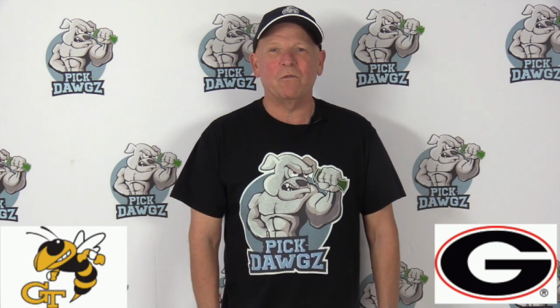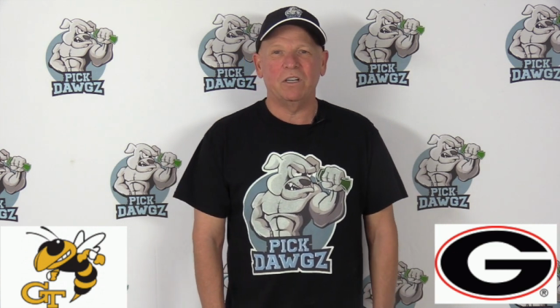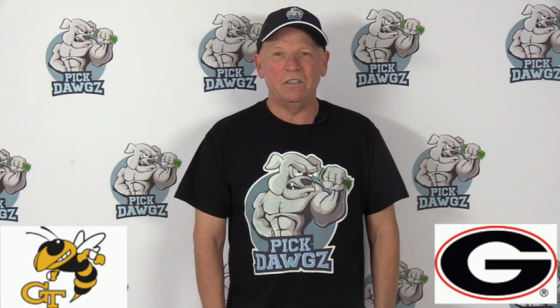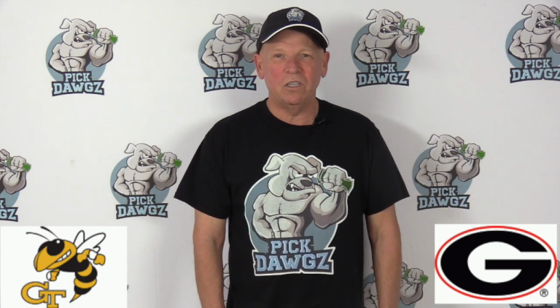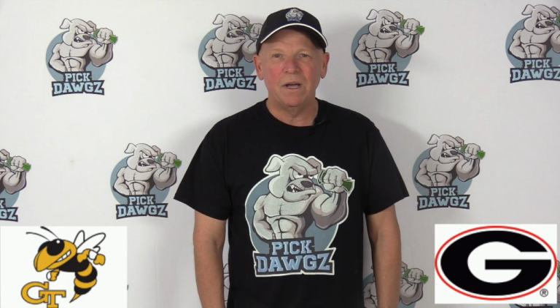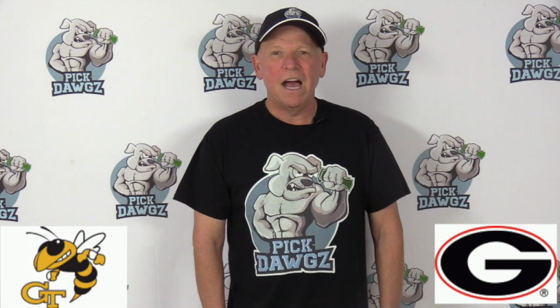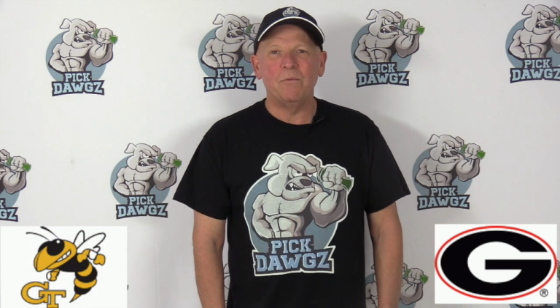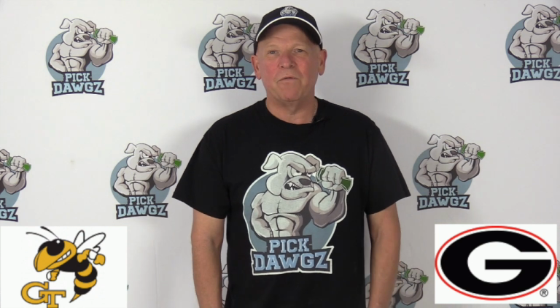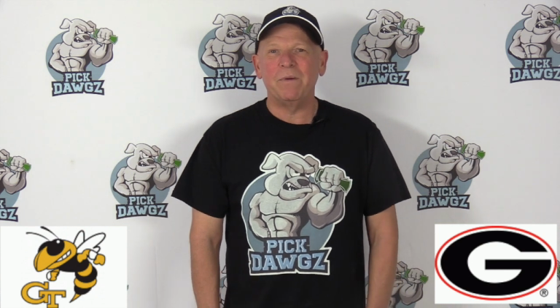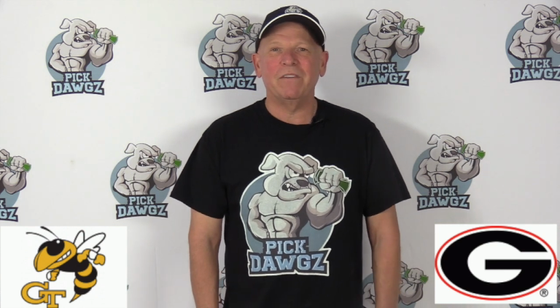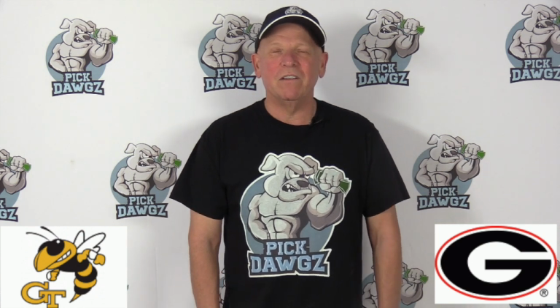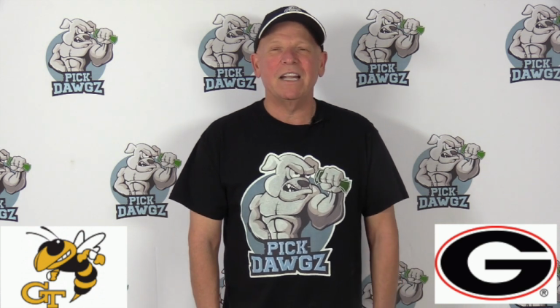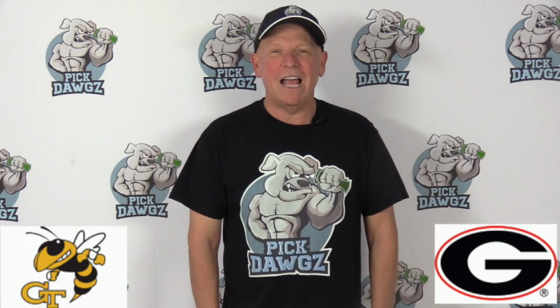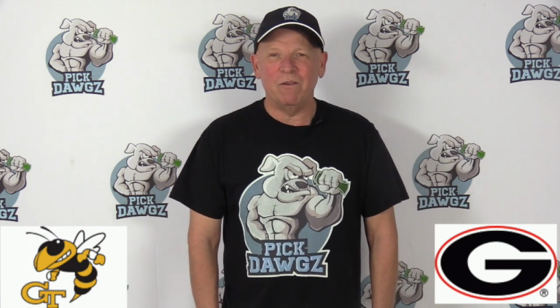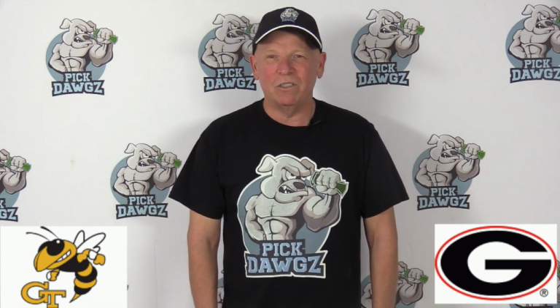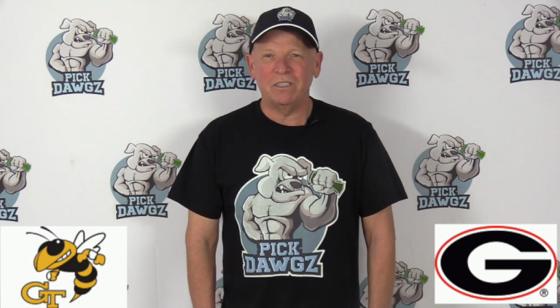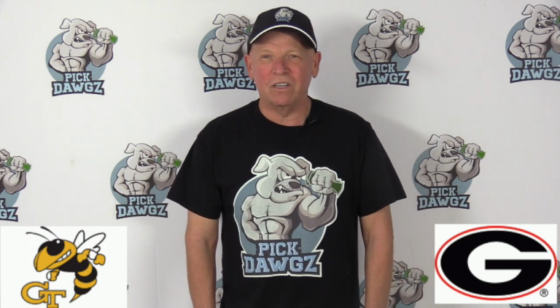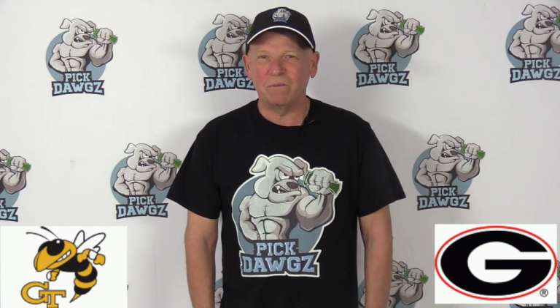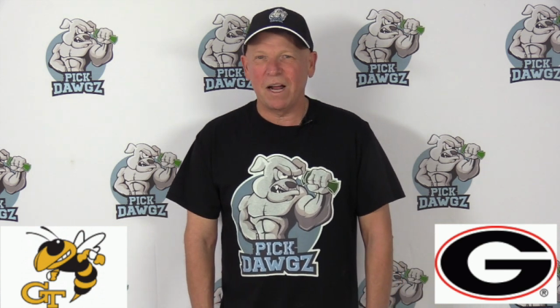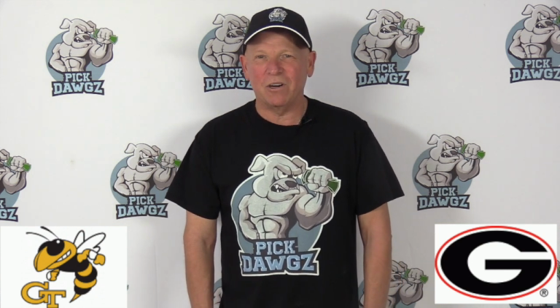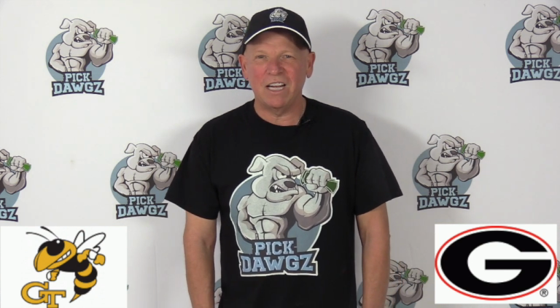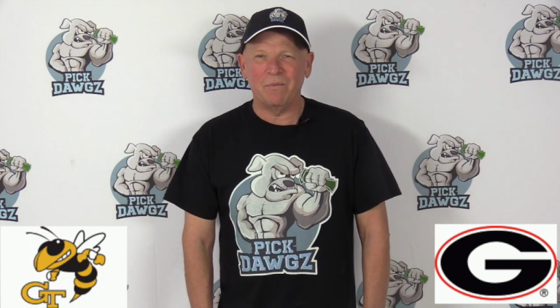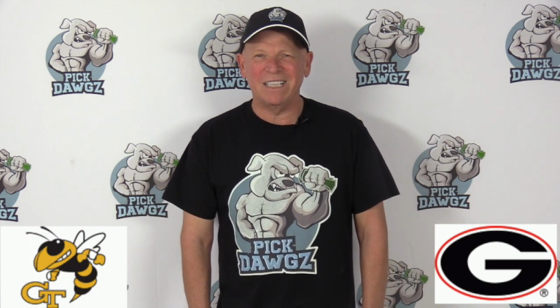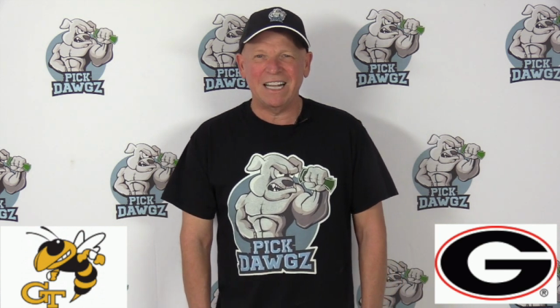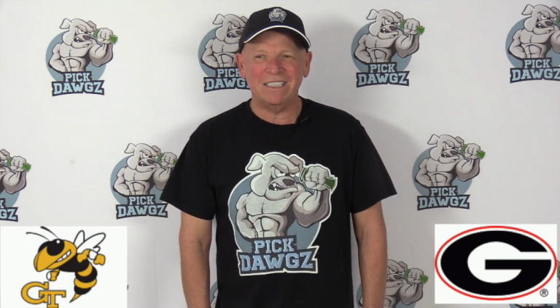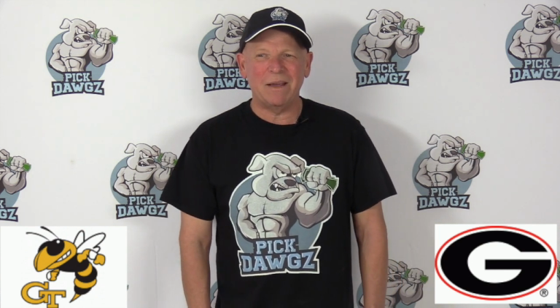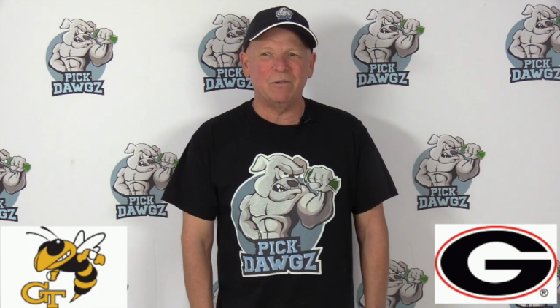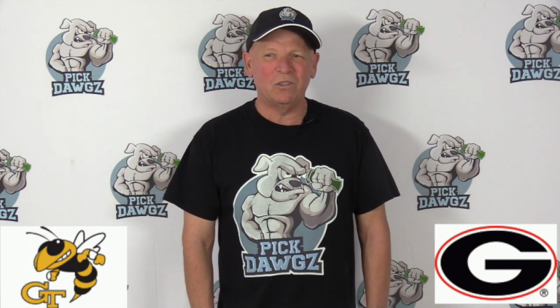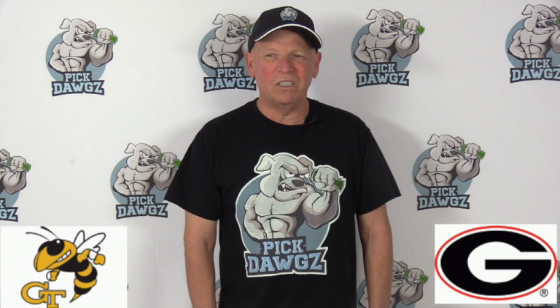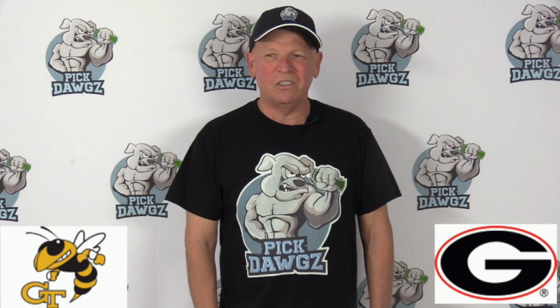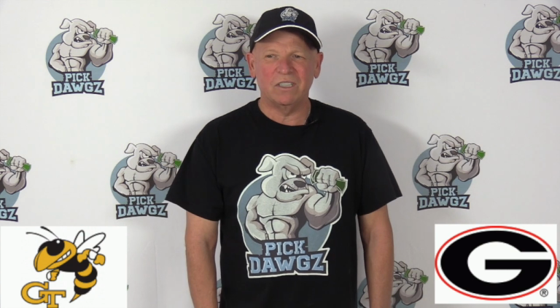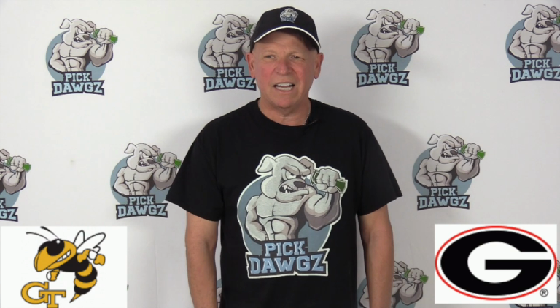And of course, here on YouTube, I do more free pick videos than anyone, so be sure to subscribe to our channel. But let's get into this game between Georgia and Georgia Tech.